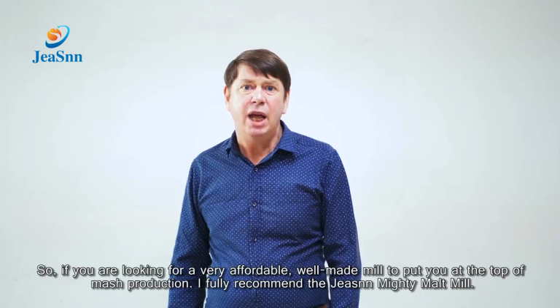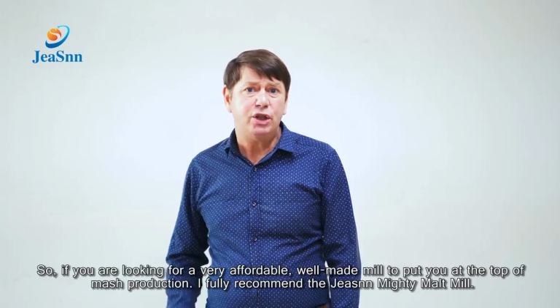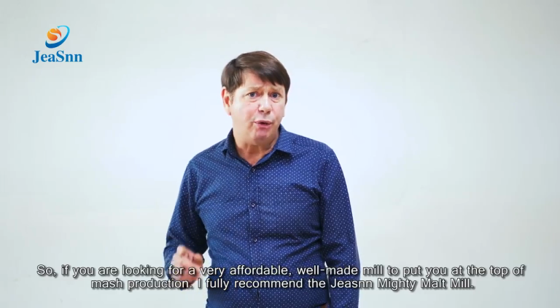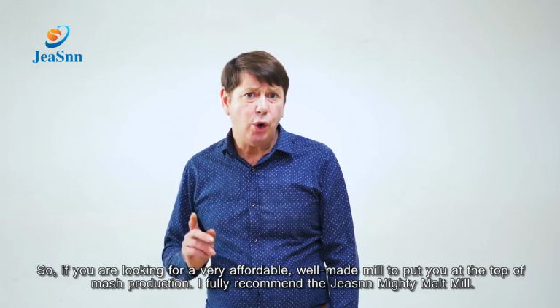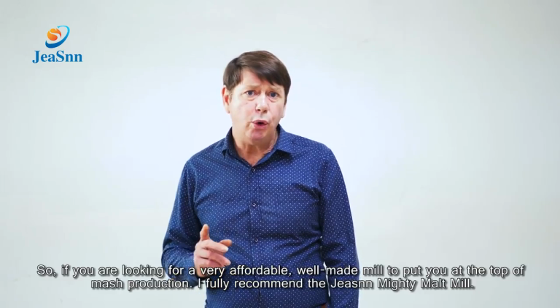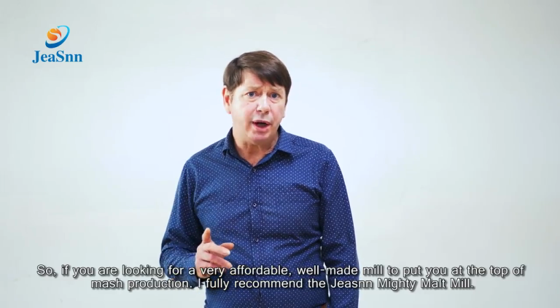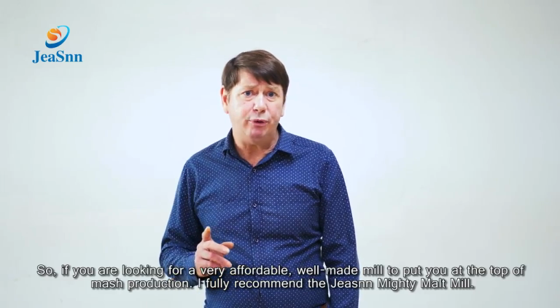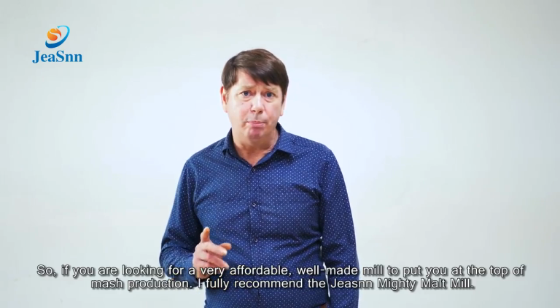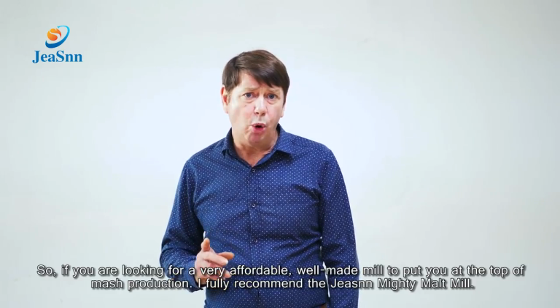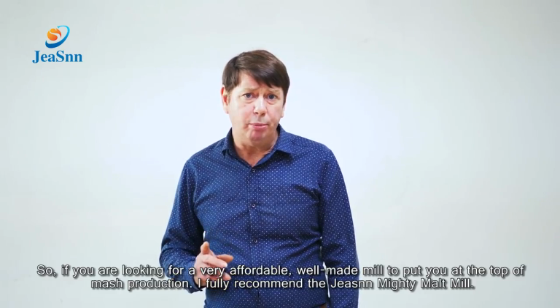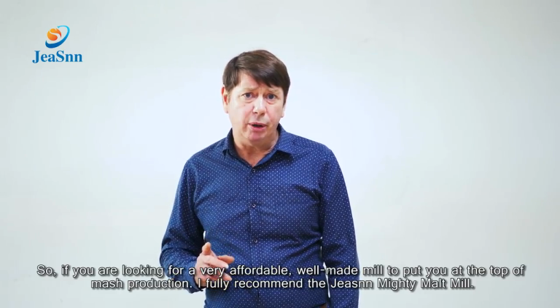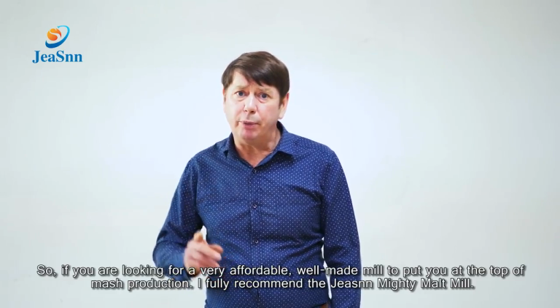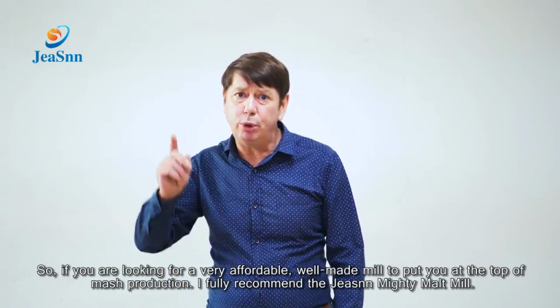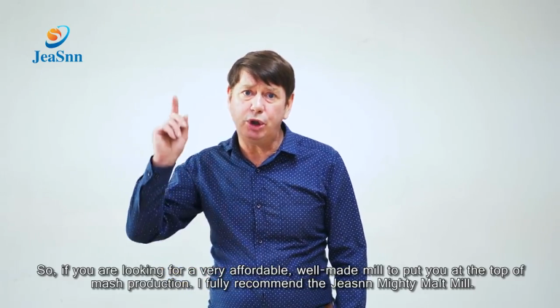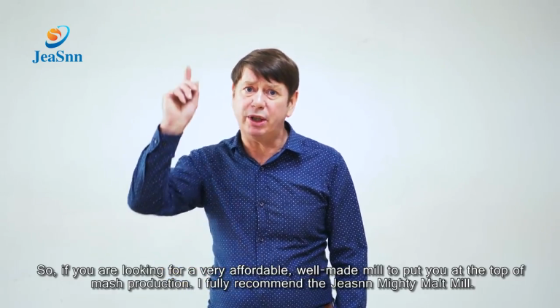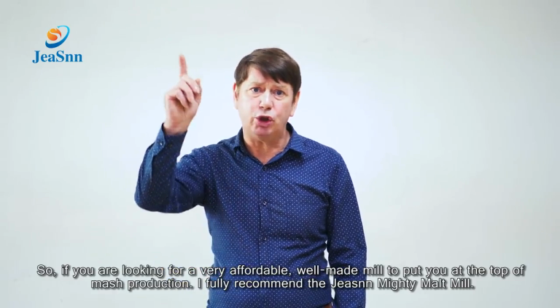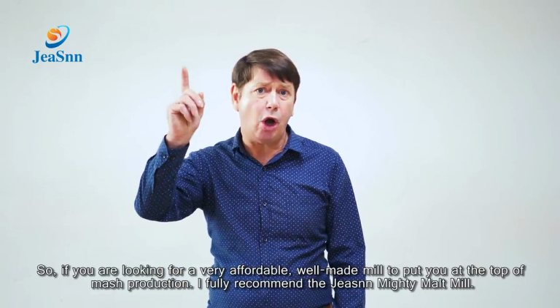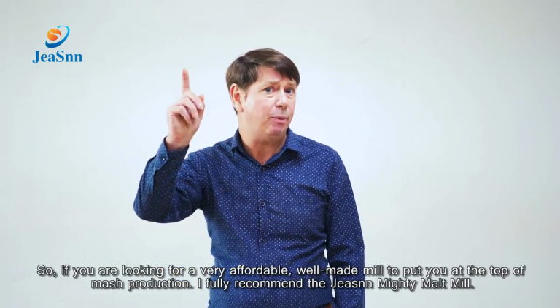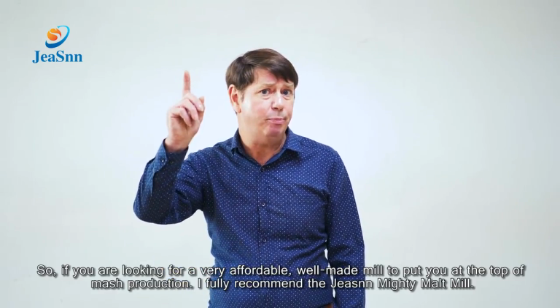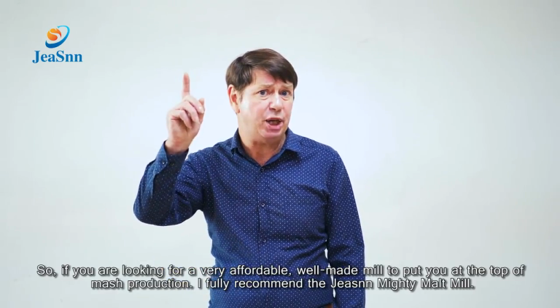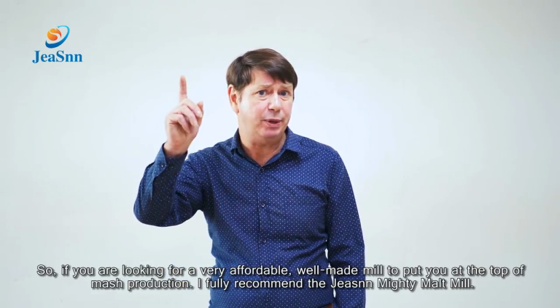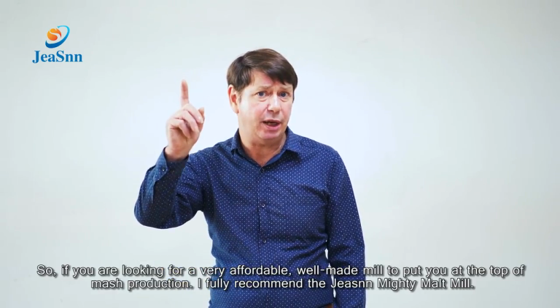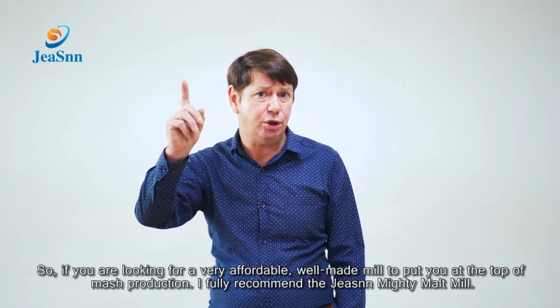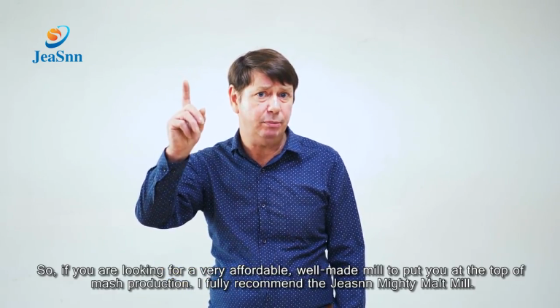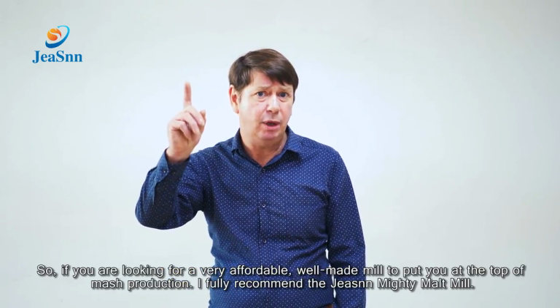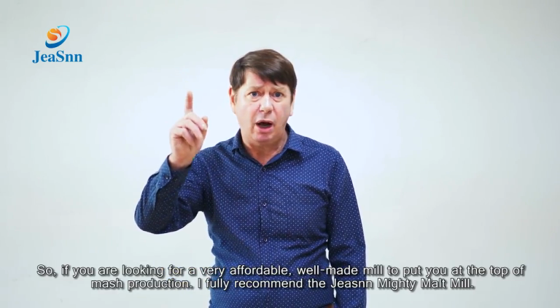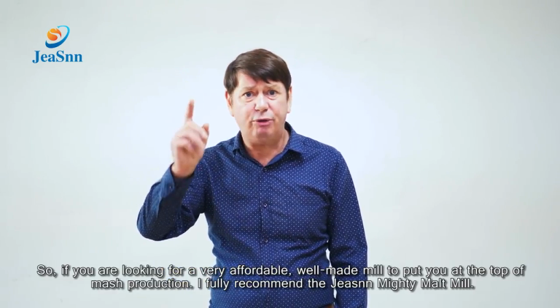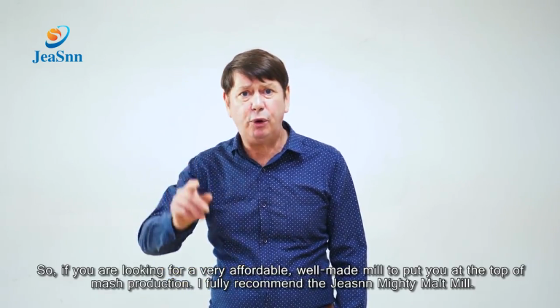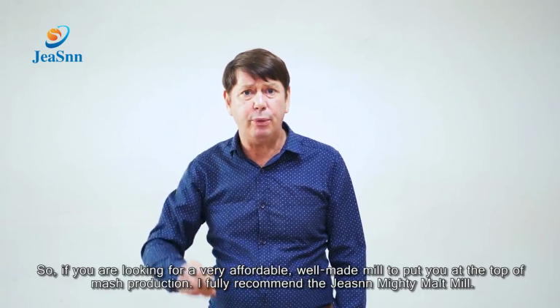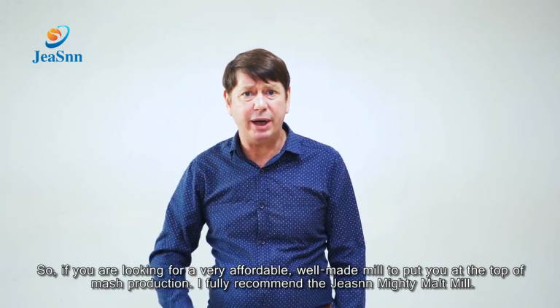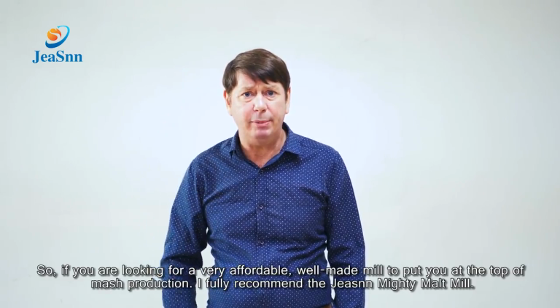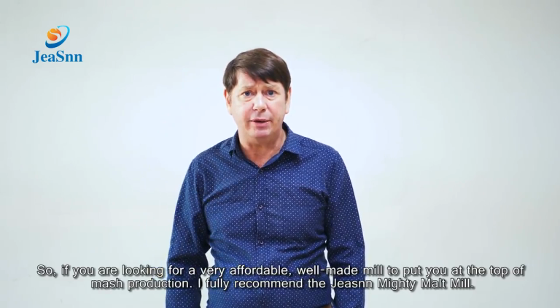So if you're looking for a malt mill that puts you at the top of natural production, I fully recommend G-Sung.